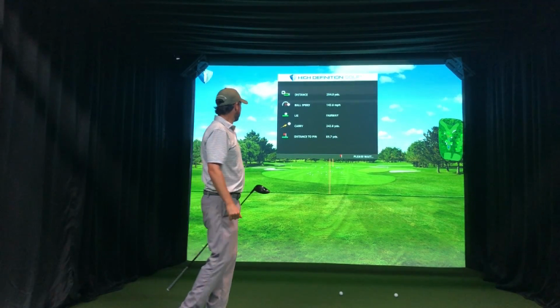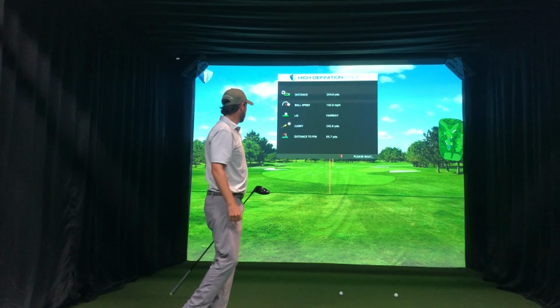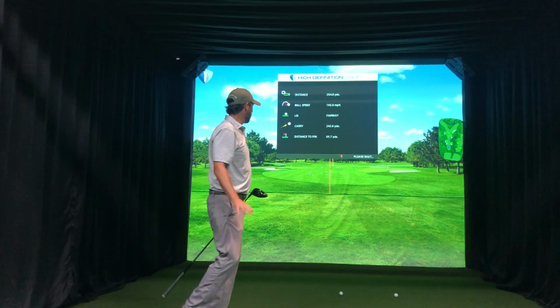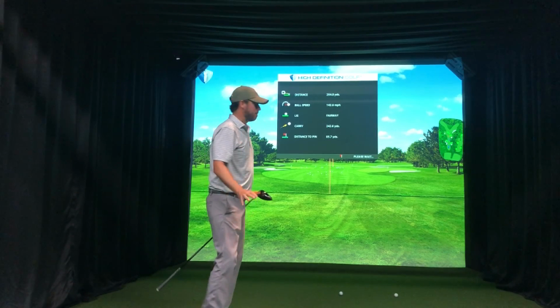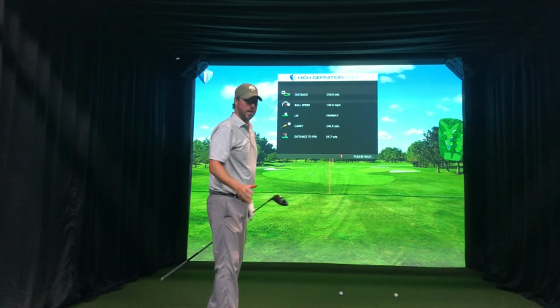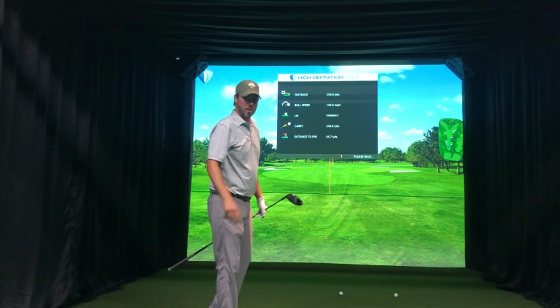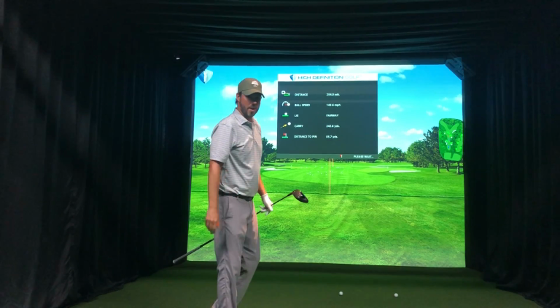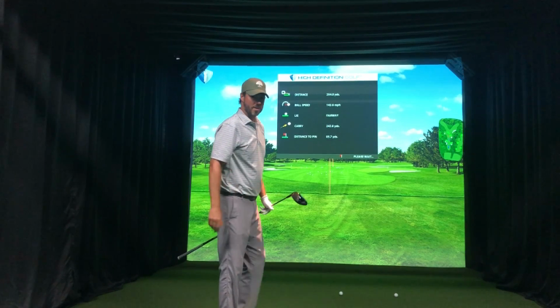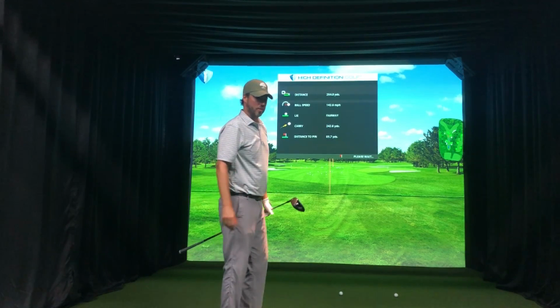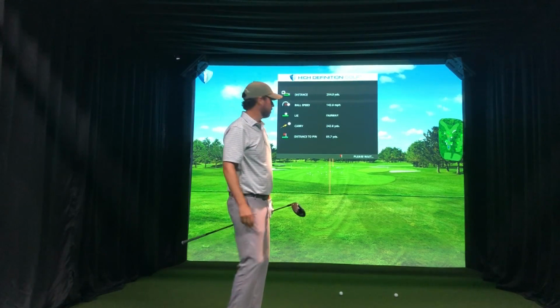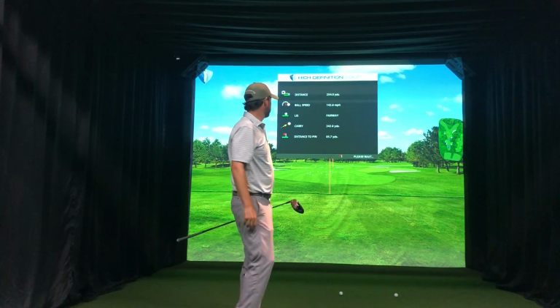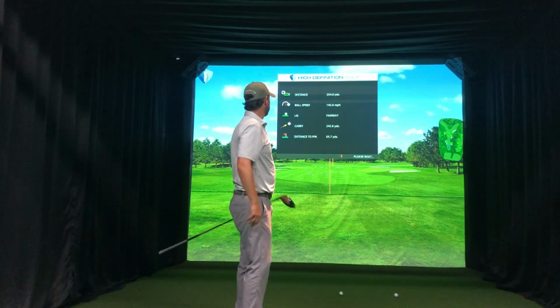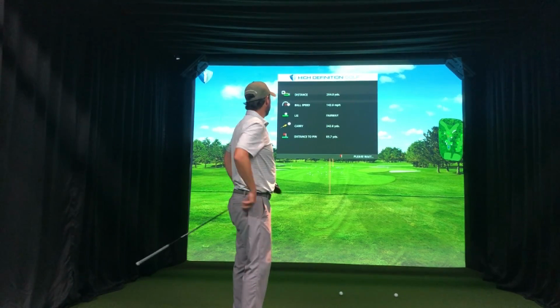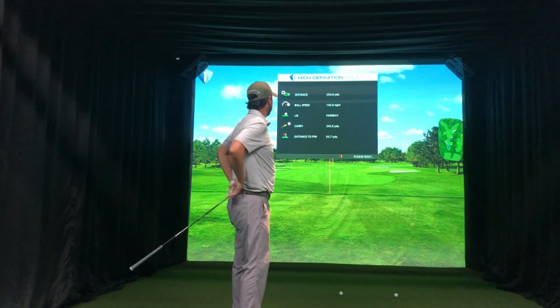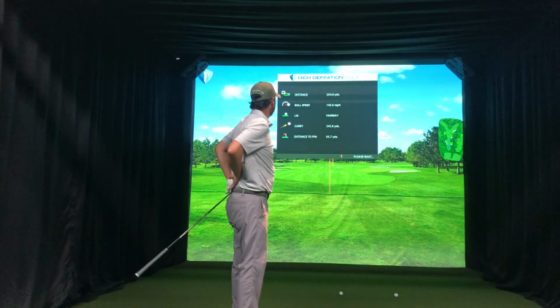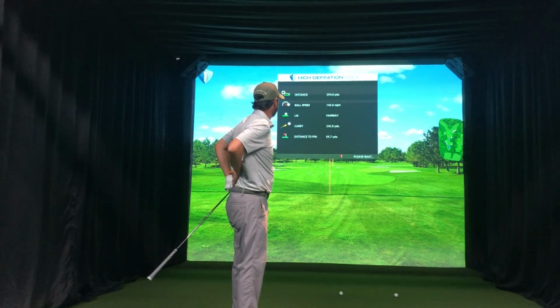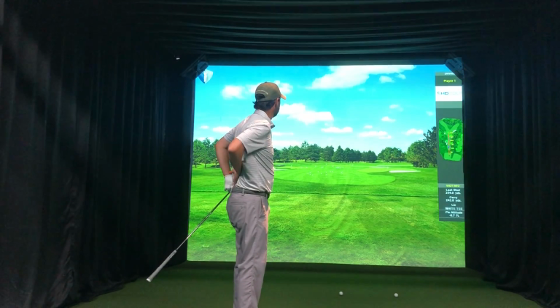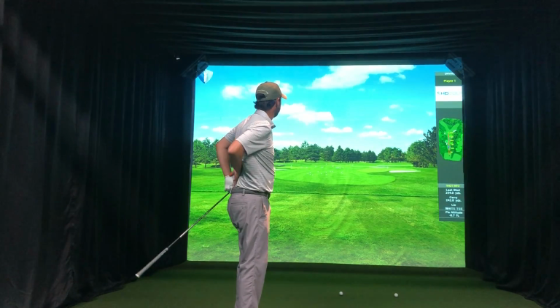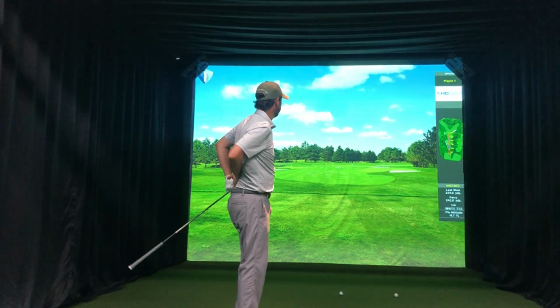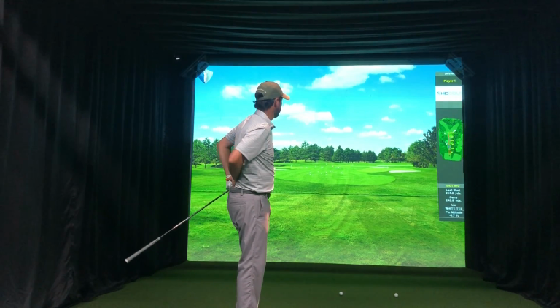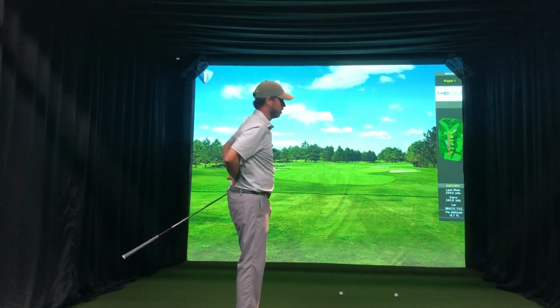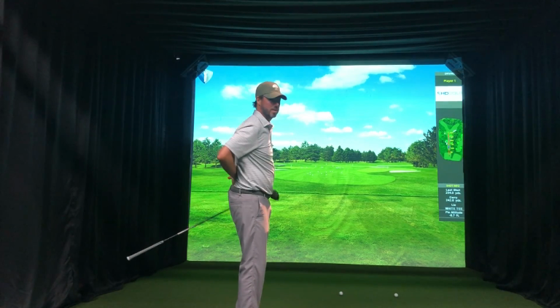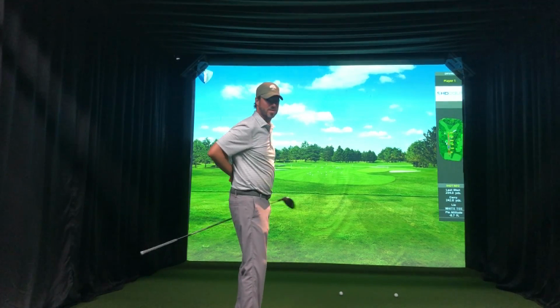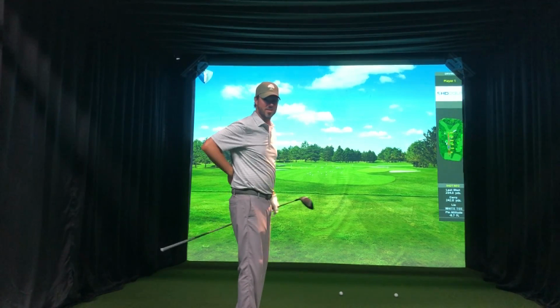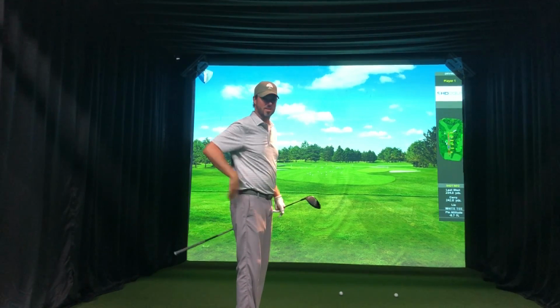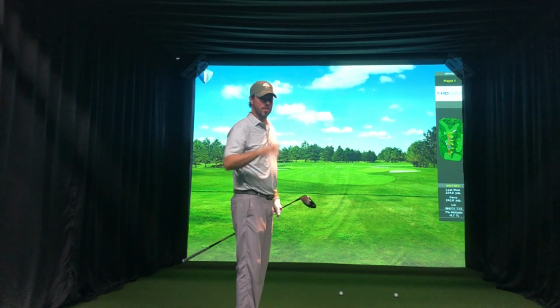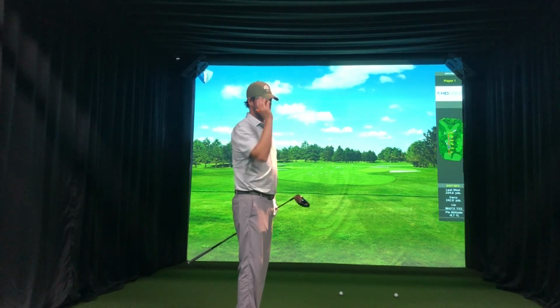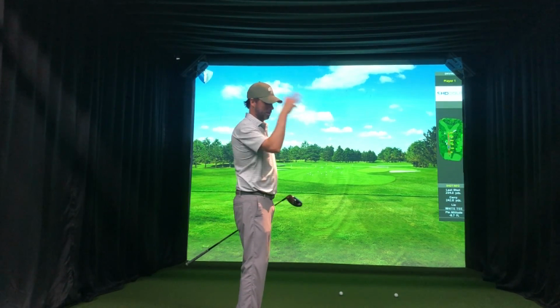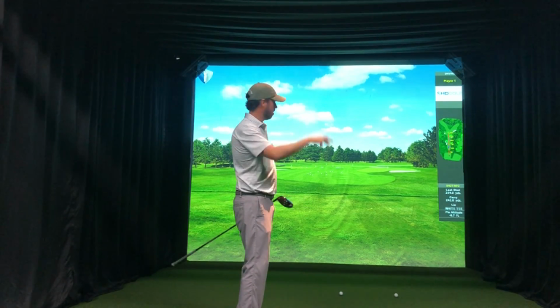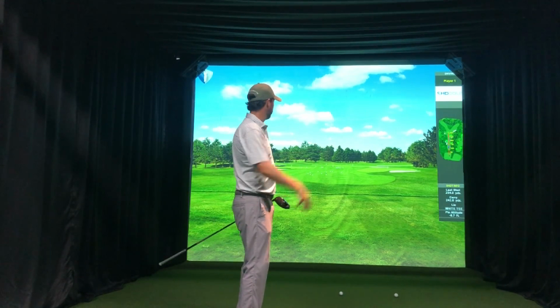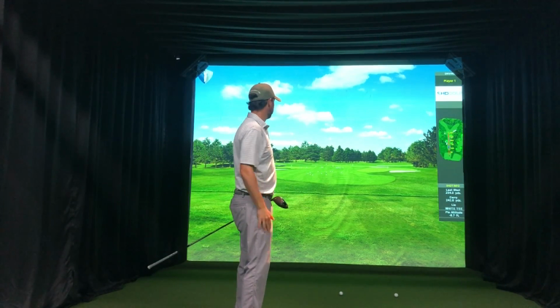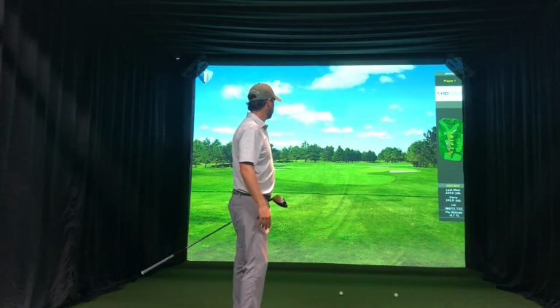So about me, where I'm at: 242 carry, 254 distance off the tee.